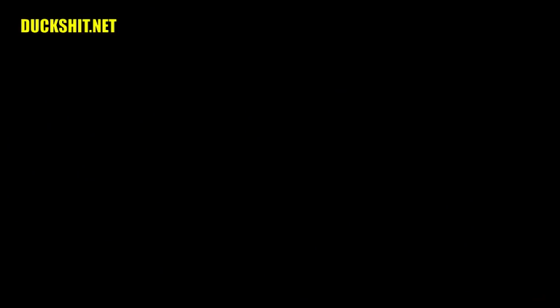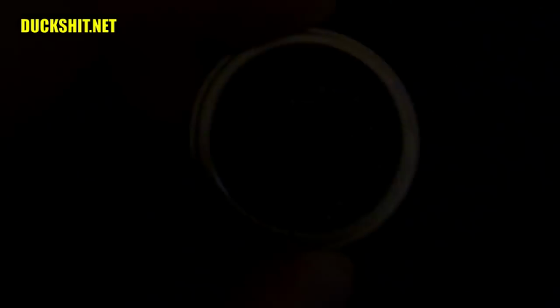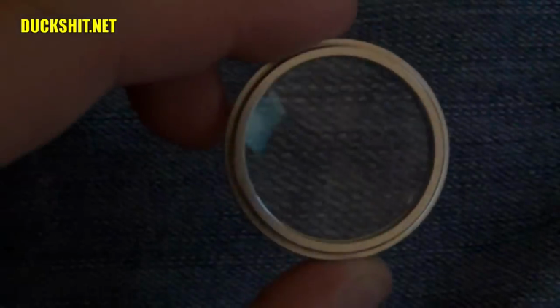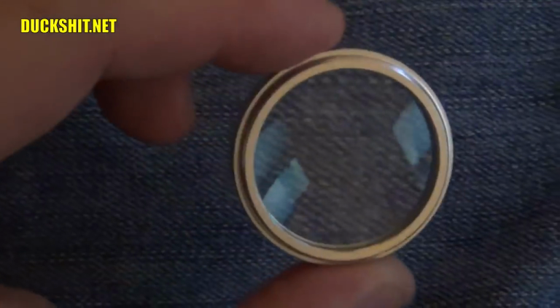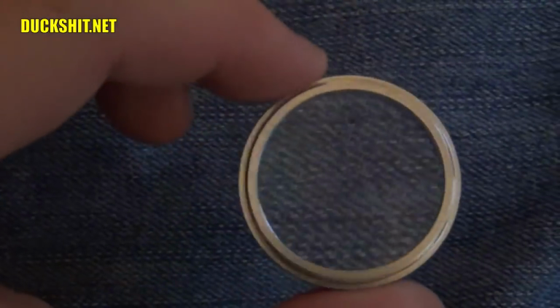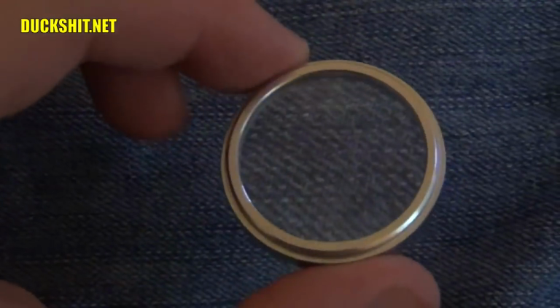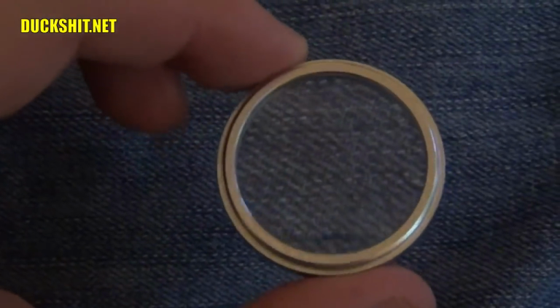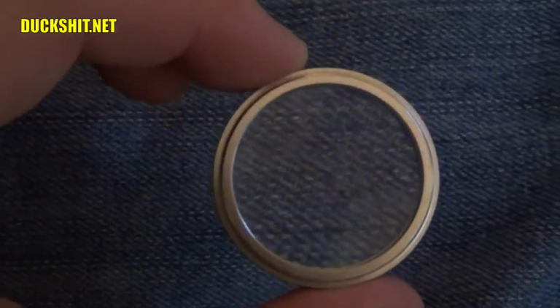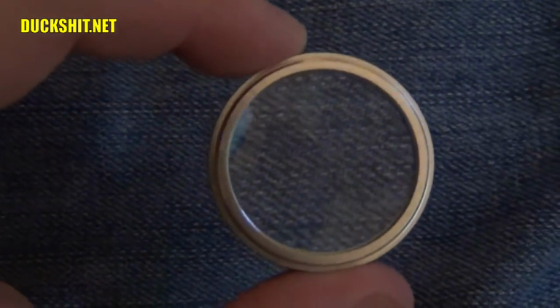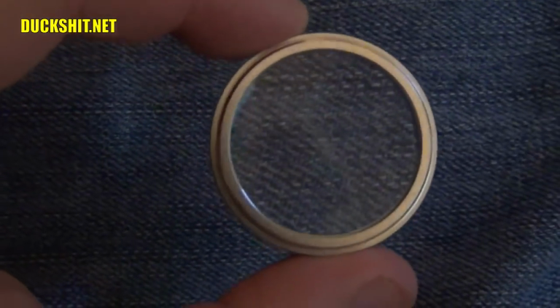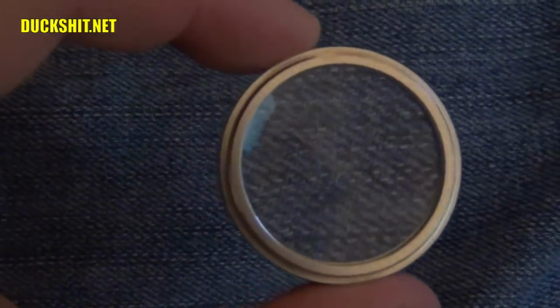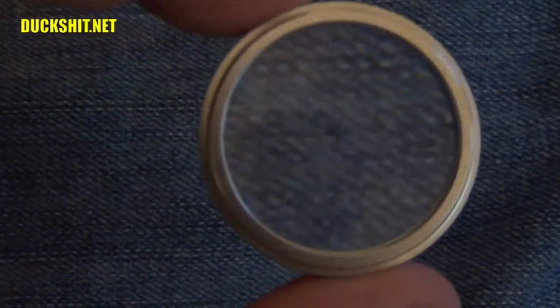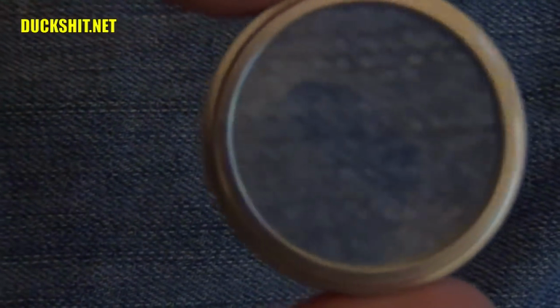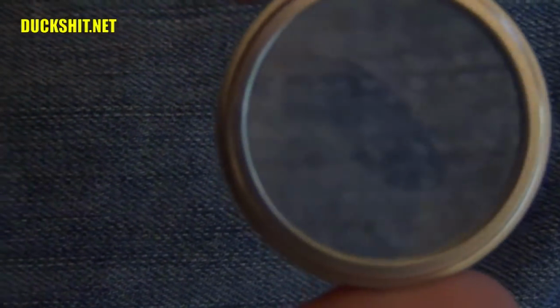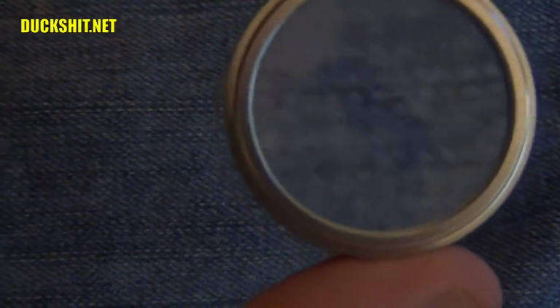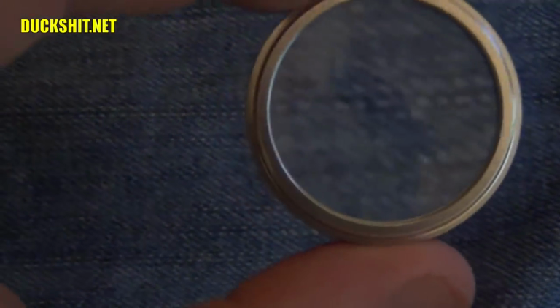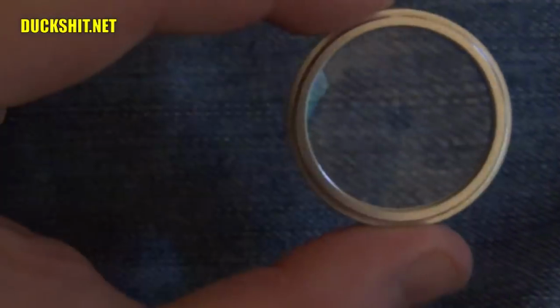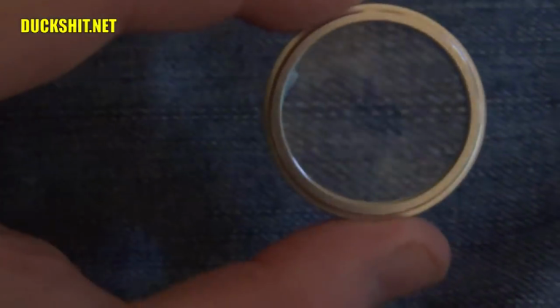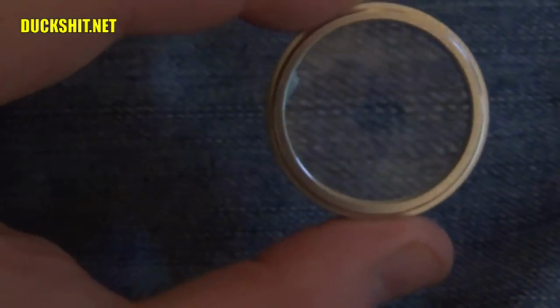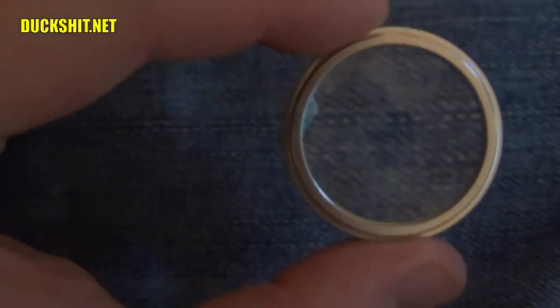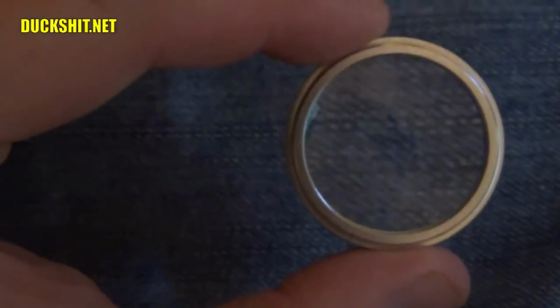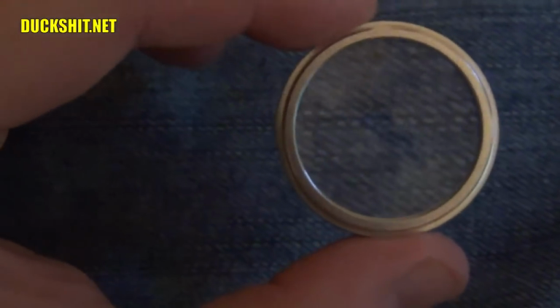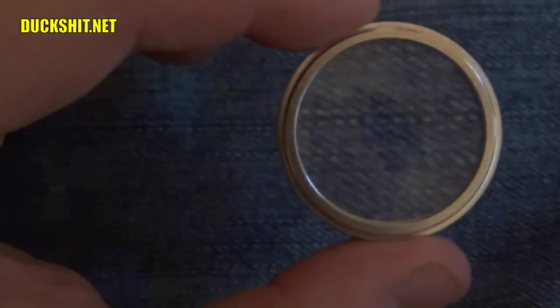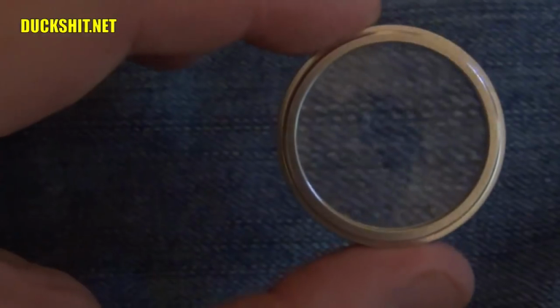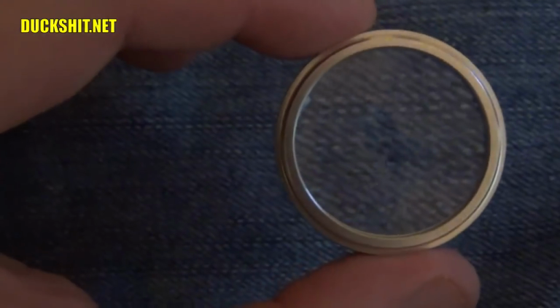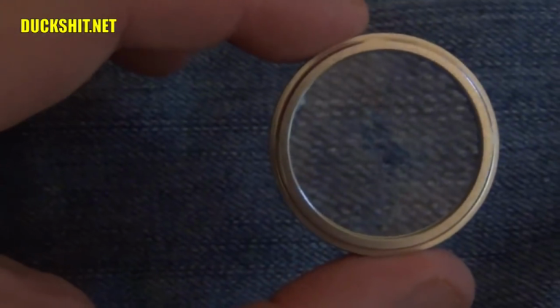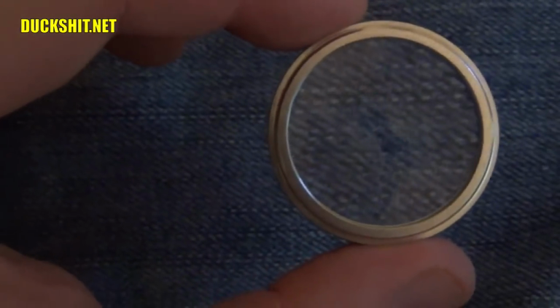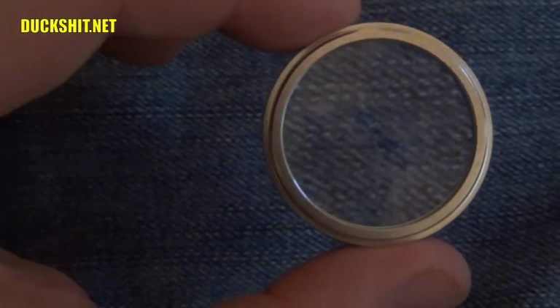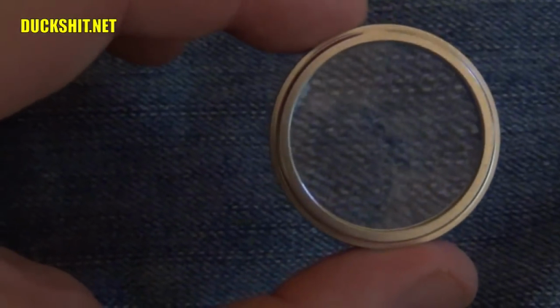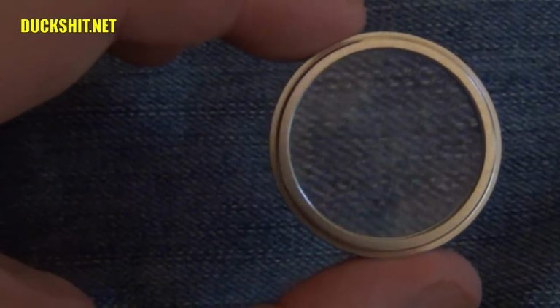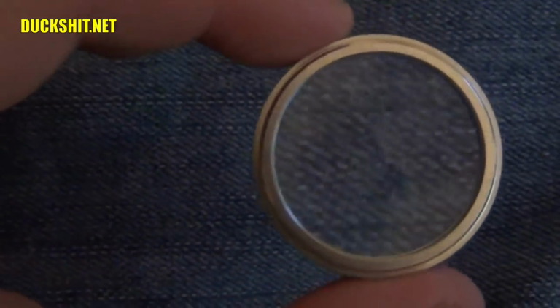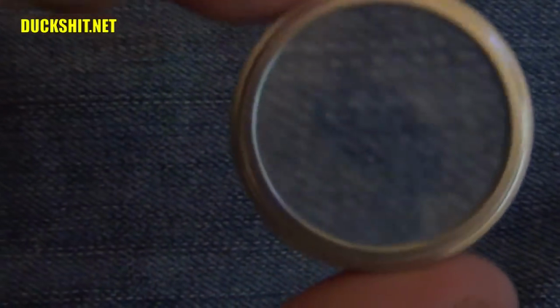I picked up a really cheap lens the other day that allows me to zoom in on objects, and I decided to take it out back to film things from an ant's point of view.